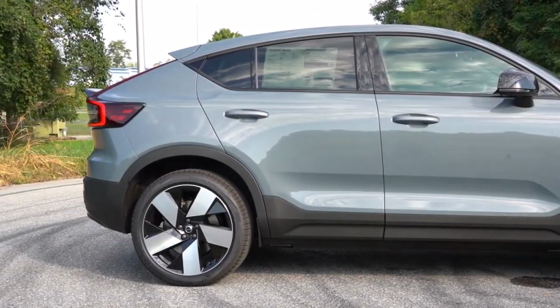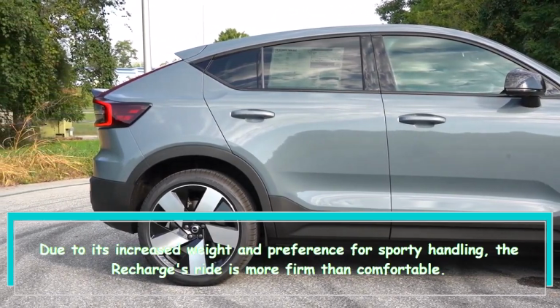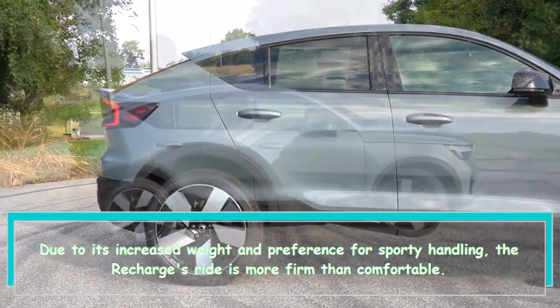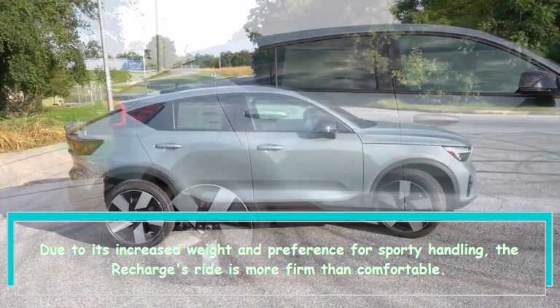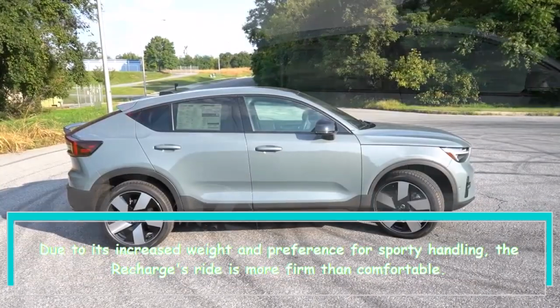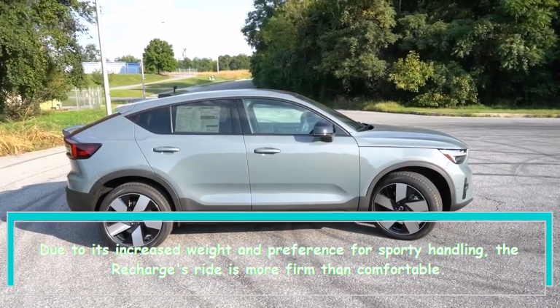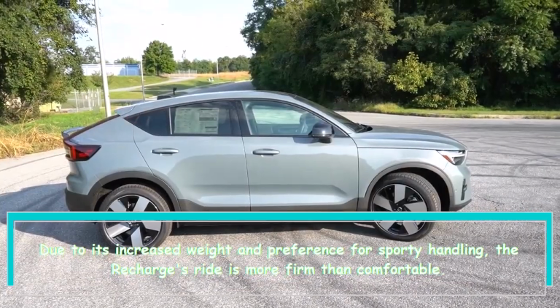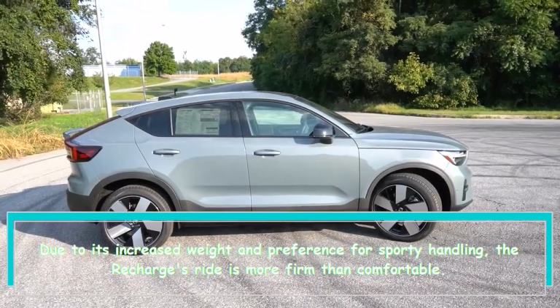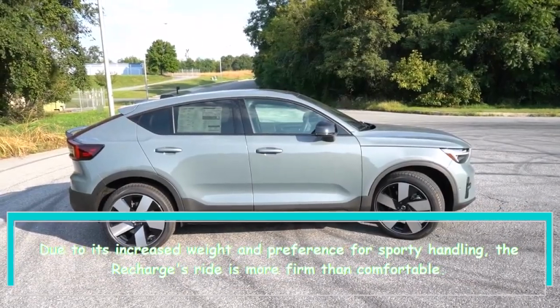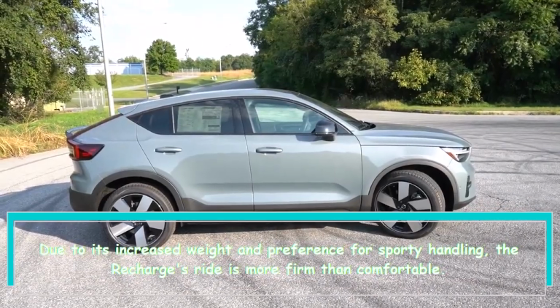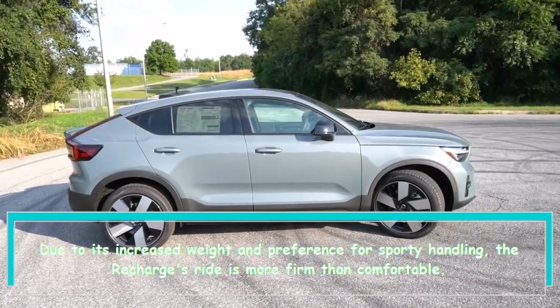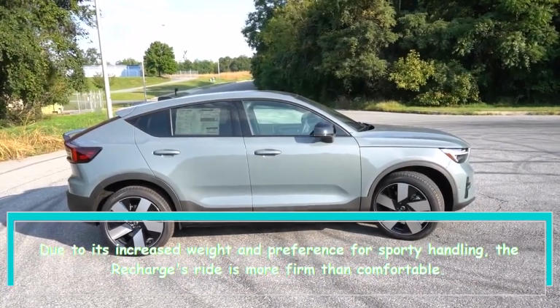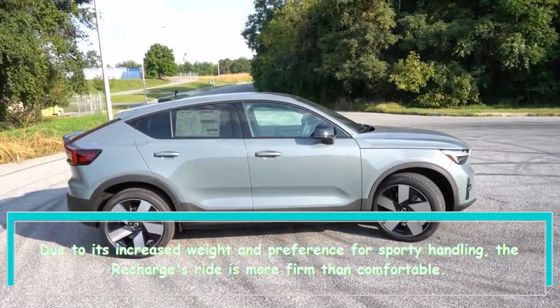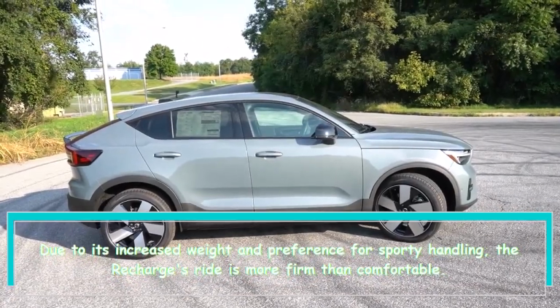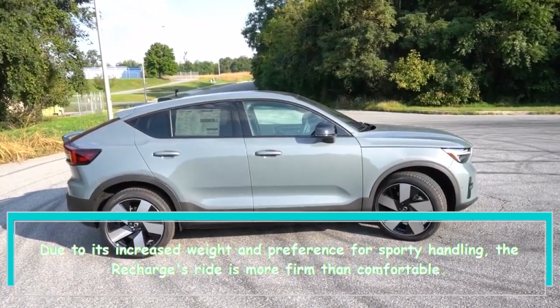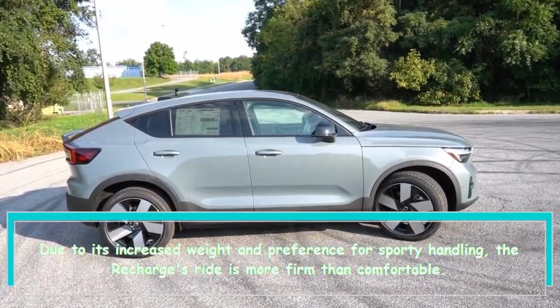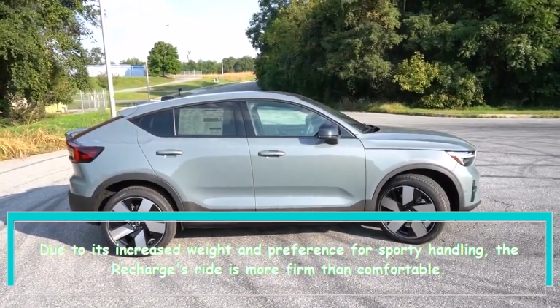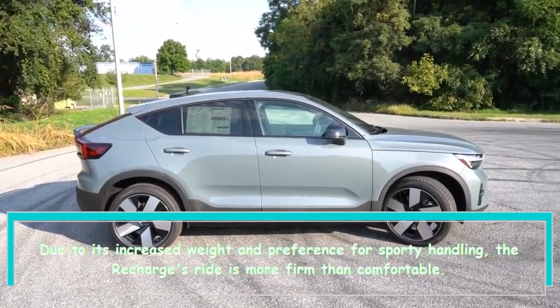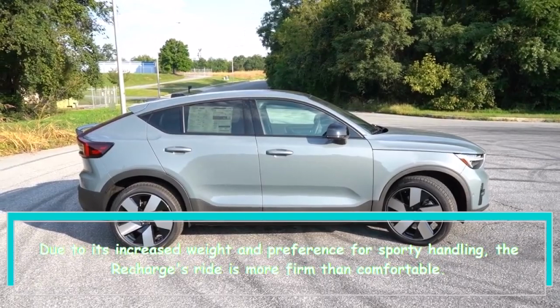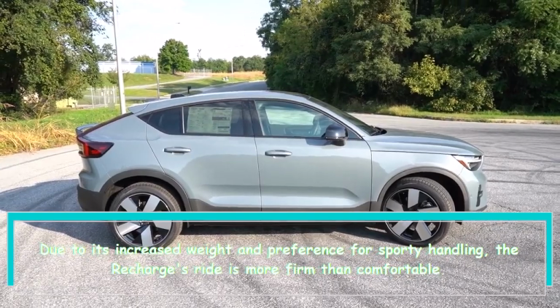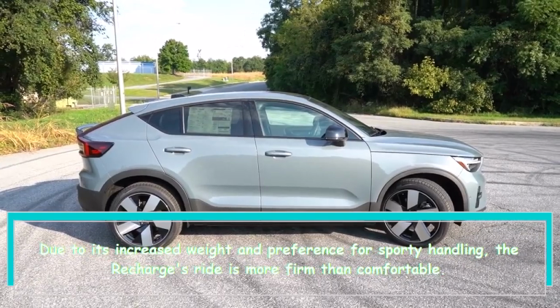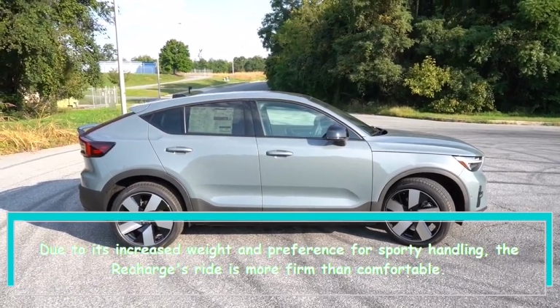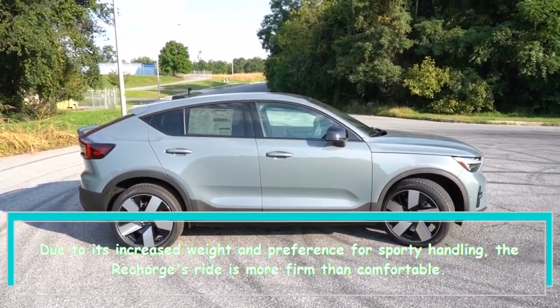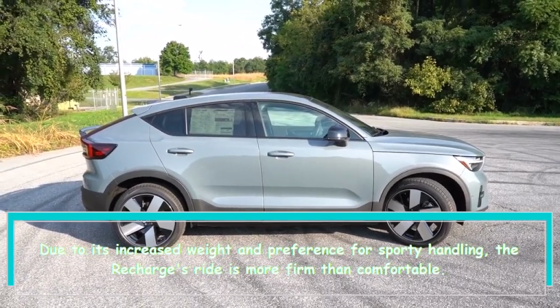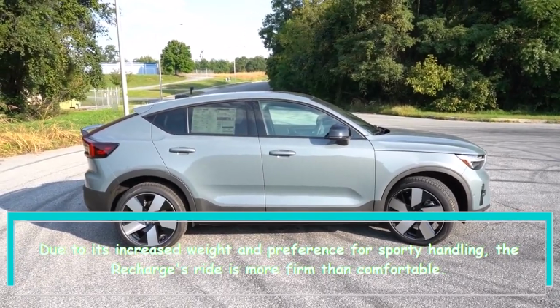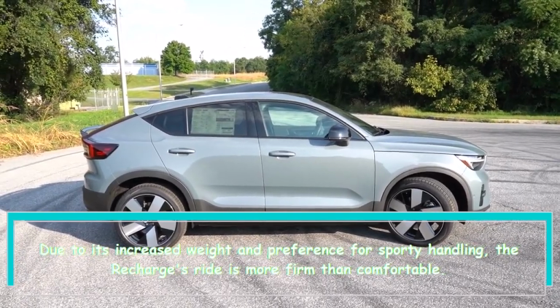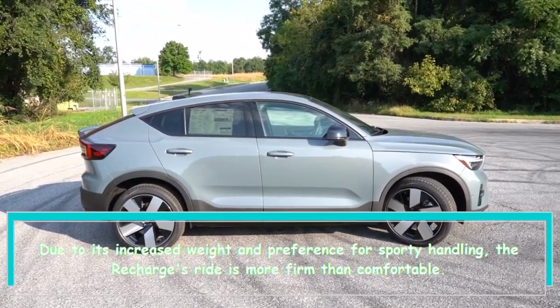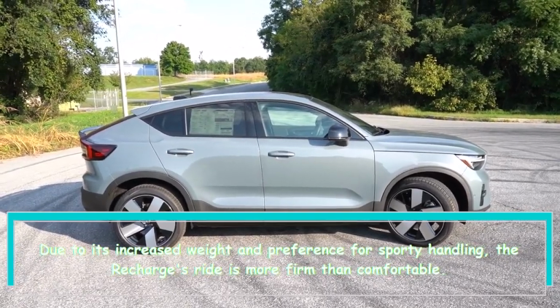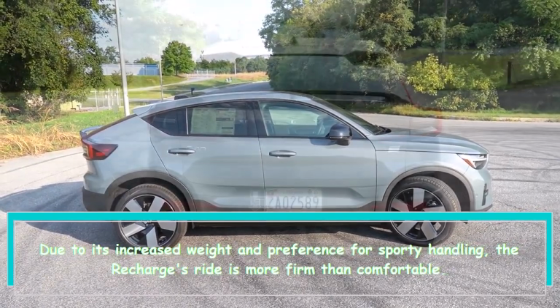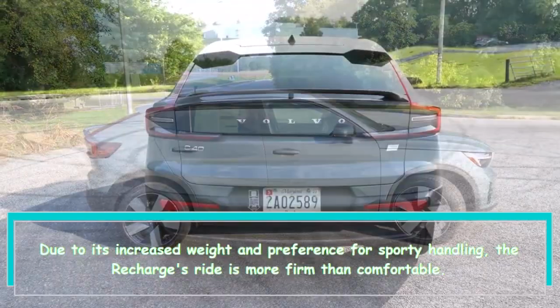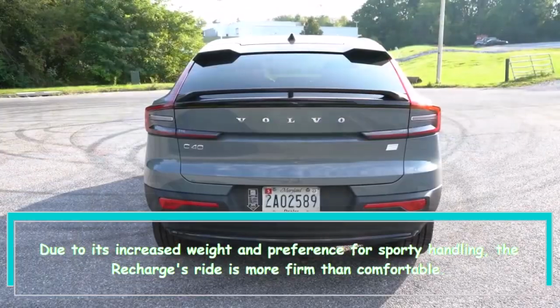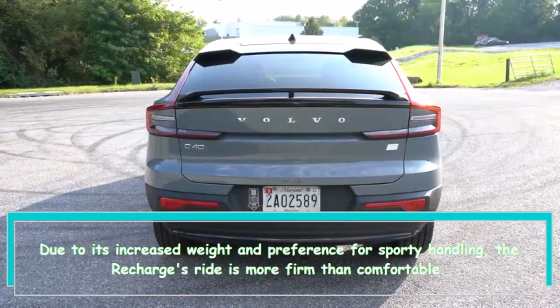Due to its increased weight and preference for sporty handling, the Recharge's ride is more firm than comfortable.